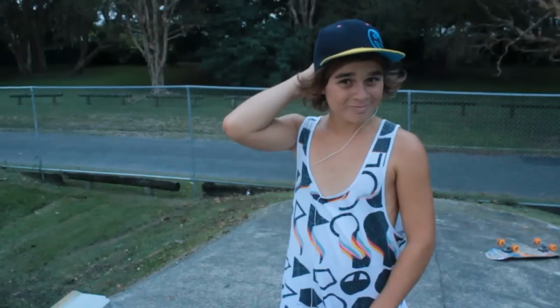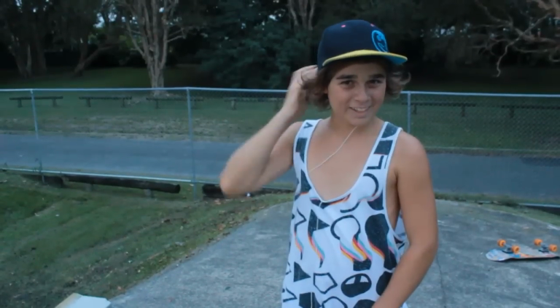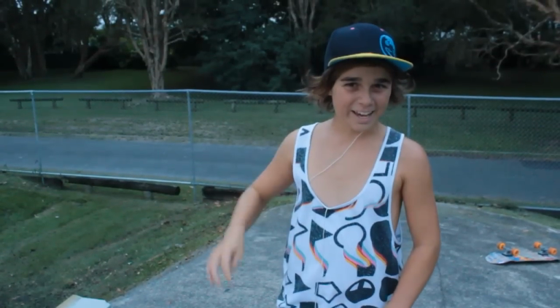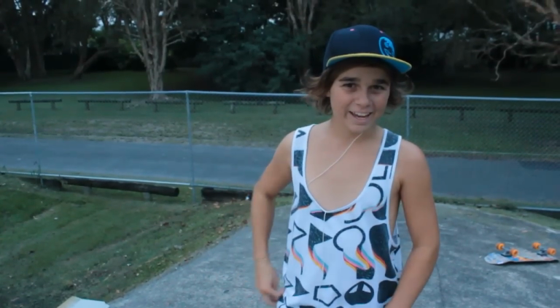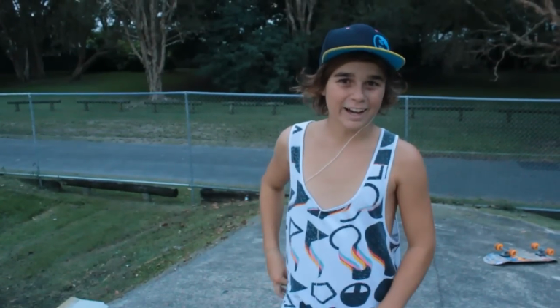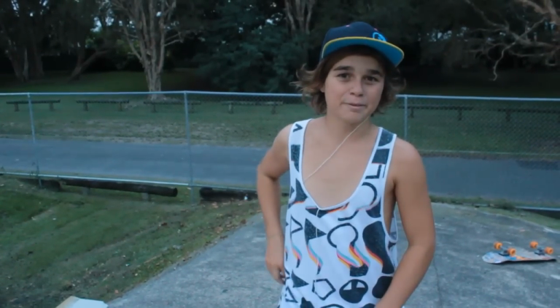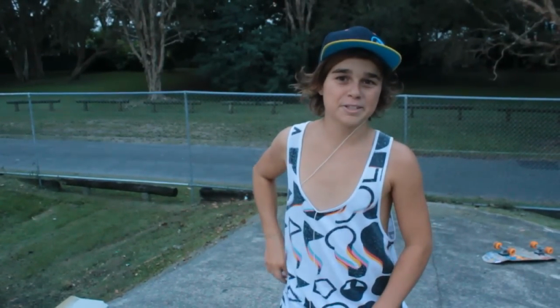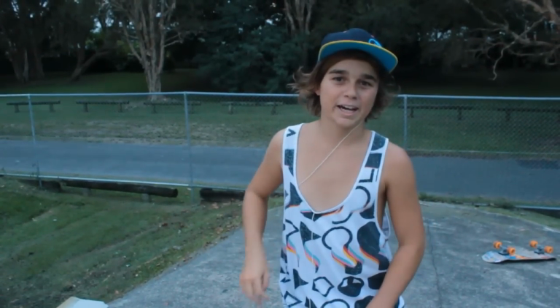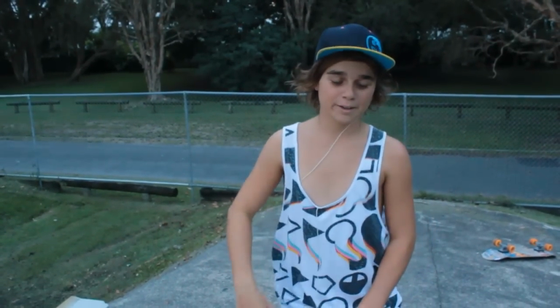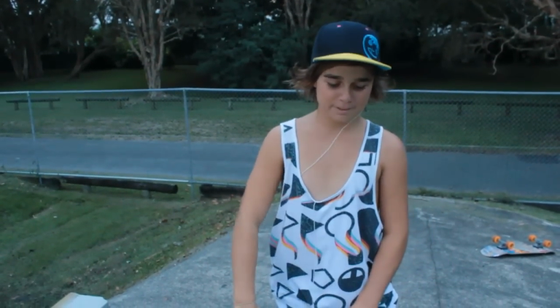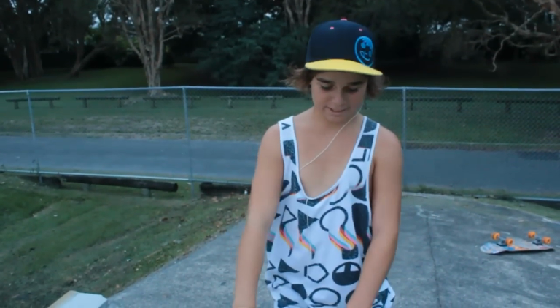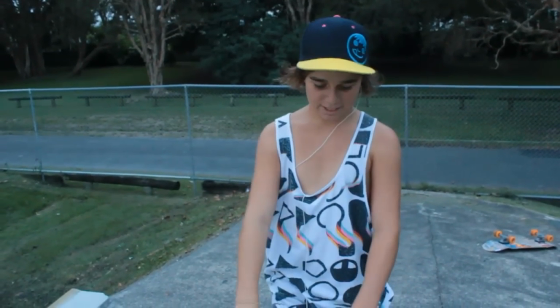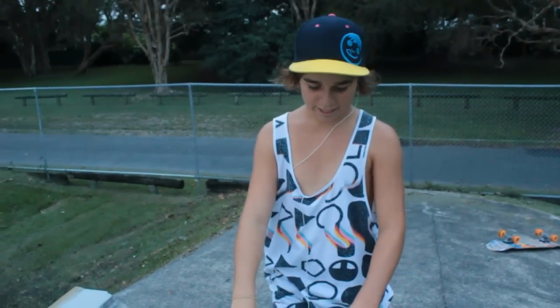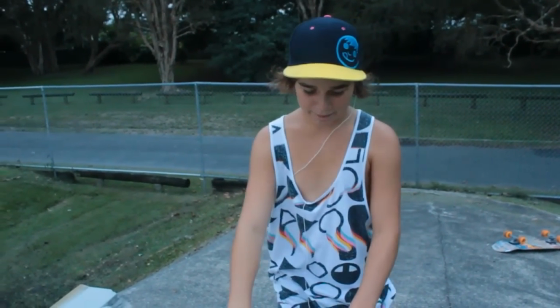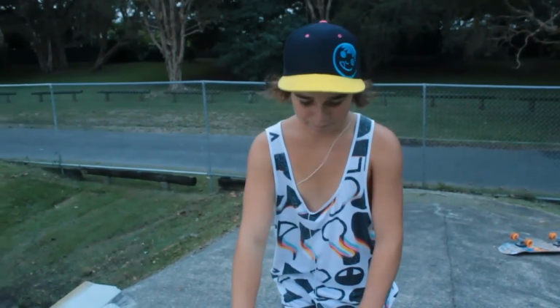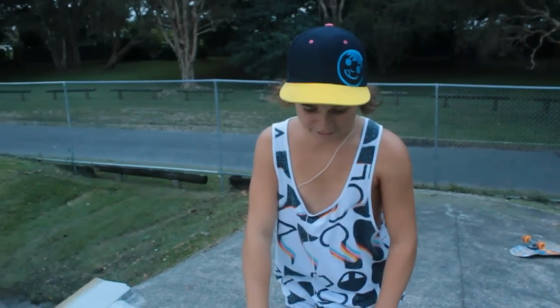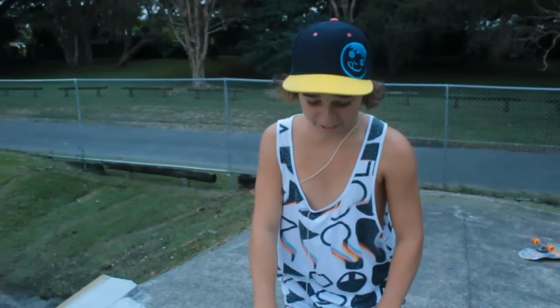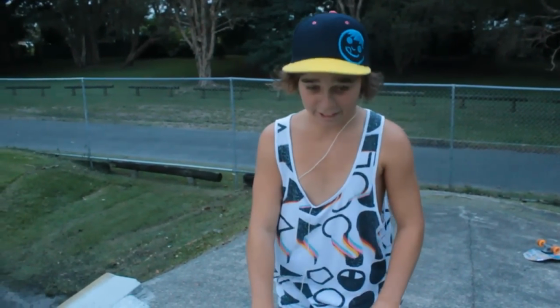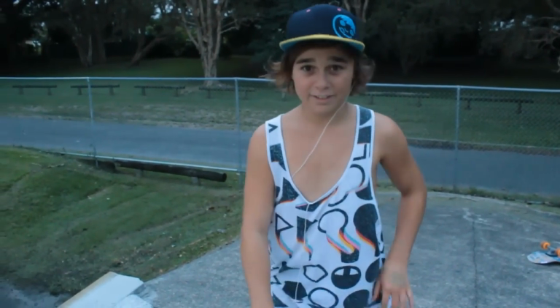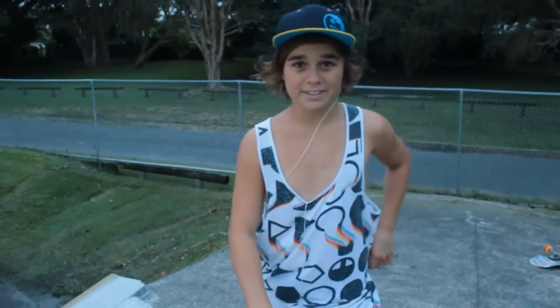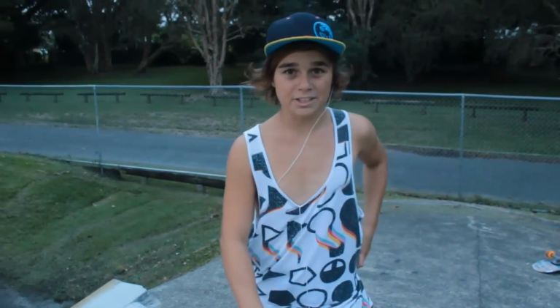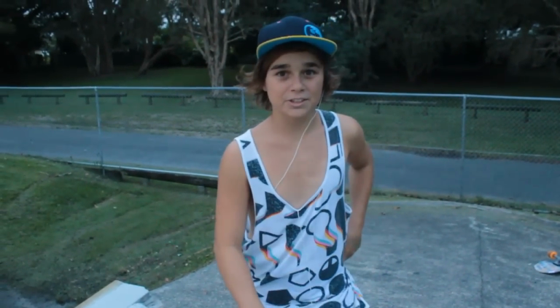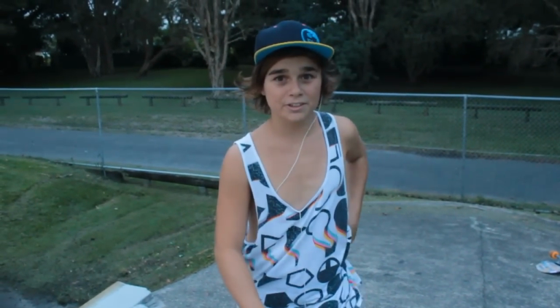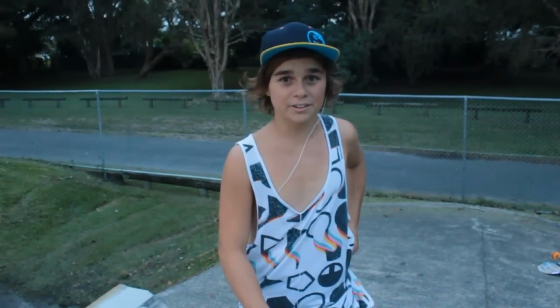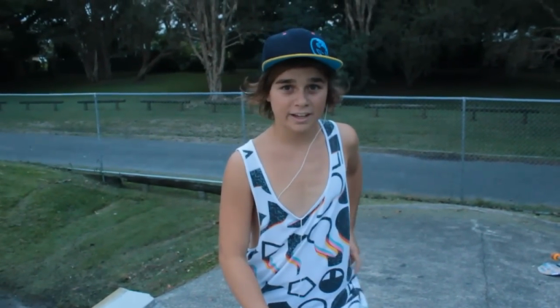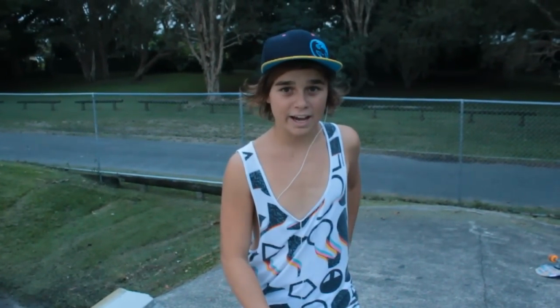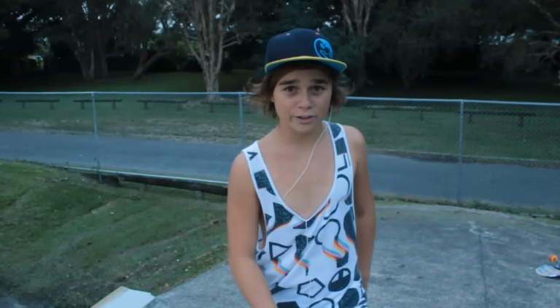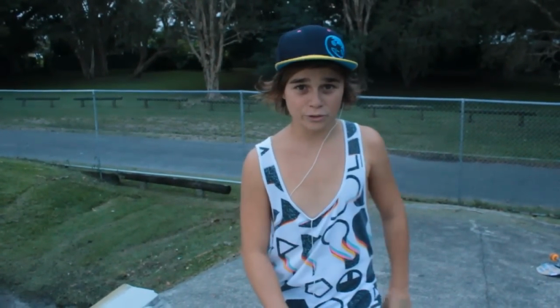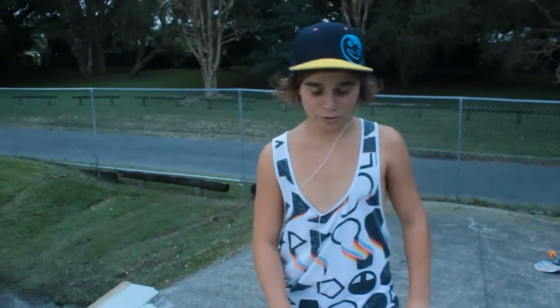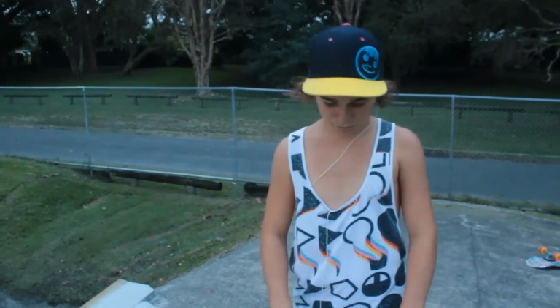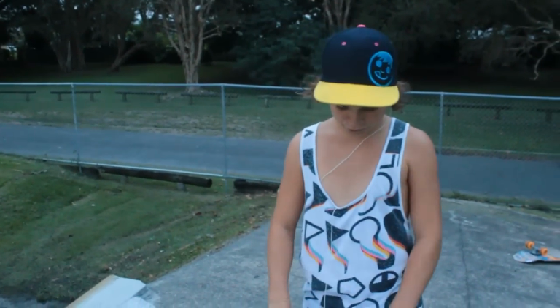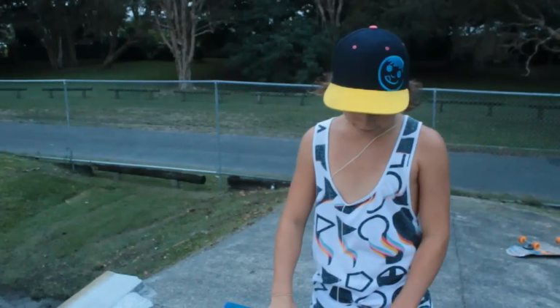Hey, I'm Jed Adams. Today I'm going to be teaching you how to do a foot jam.